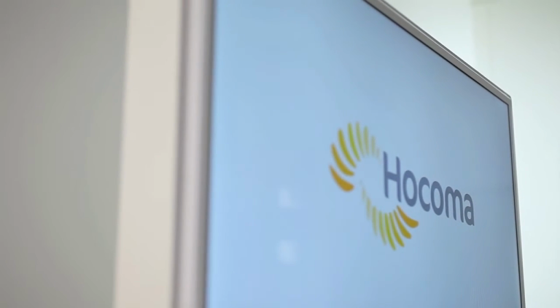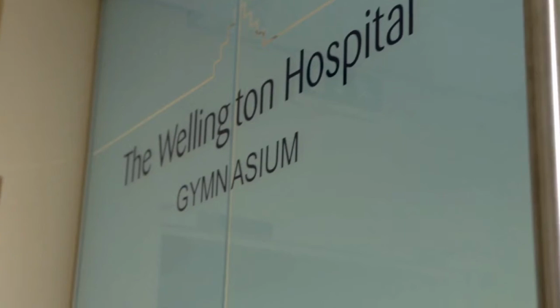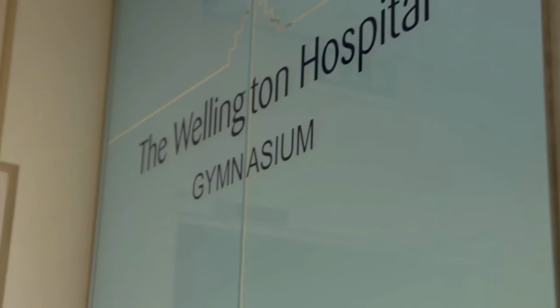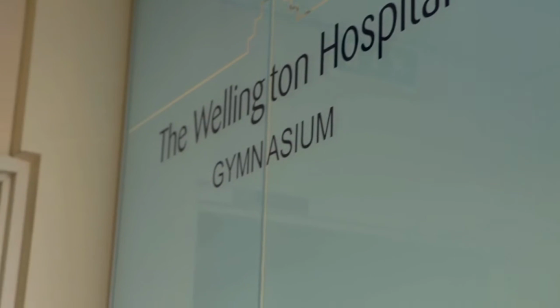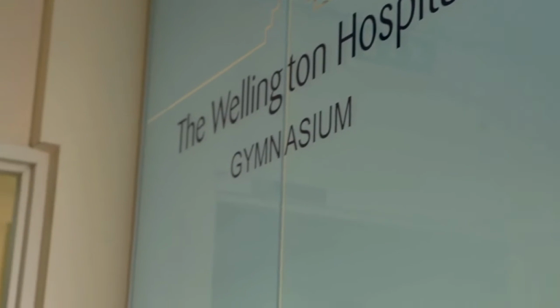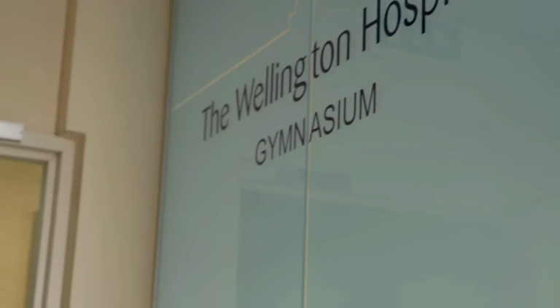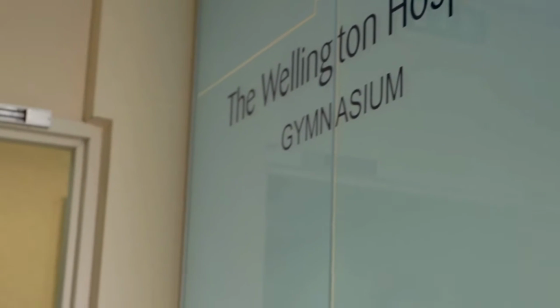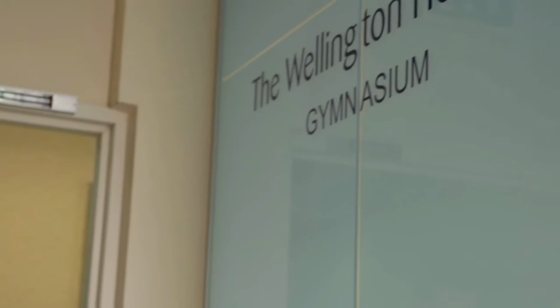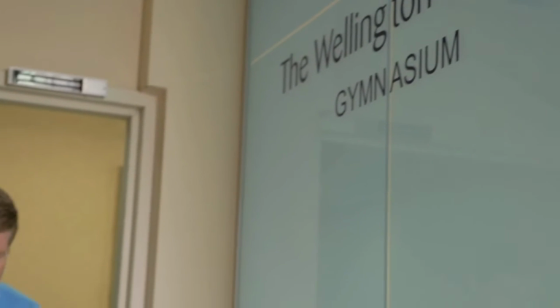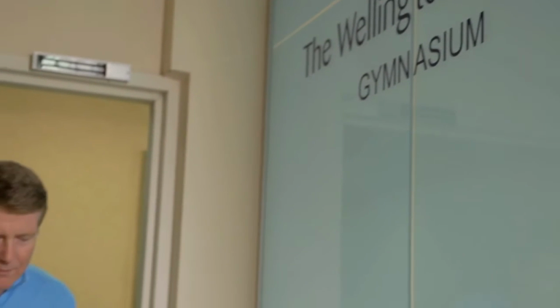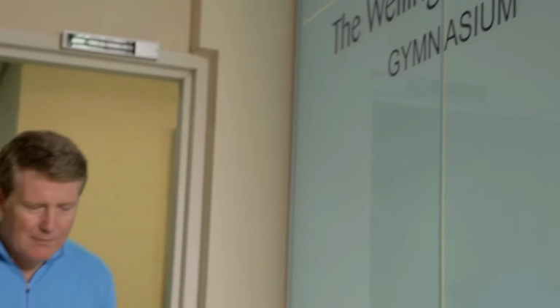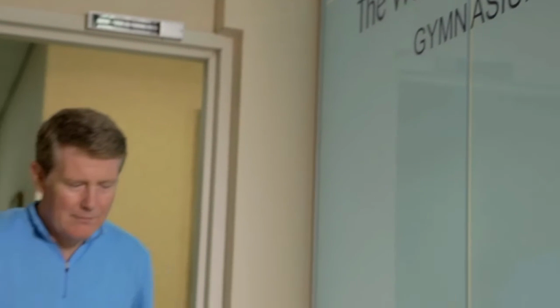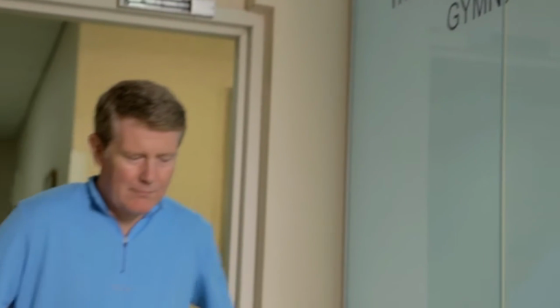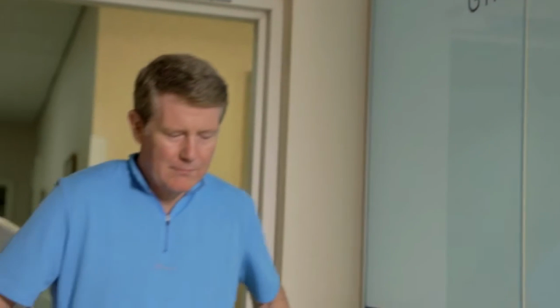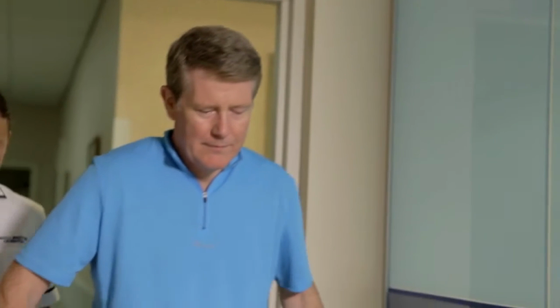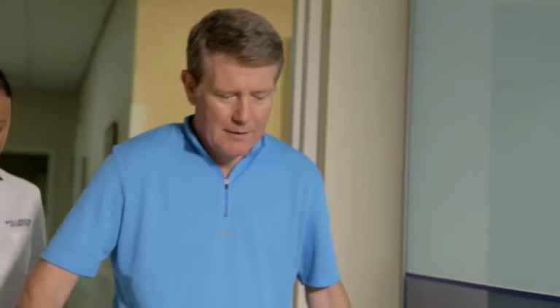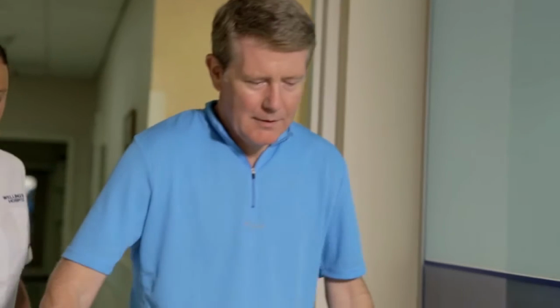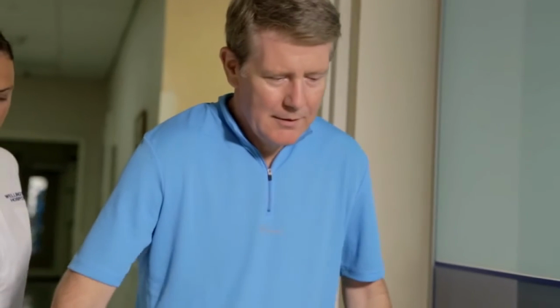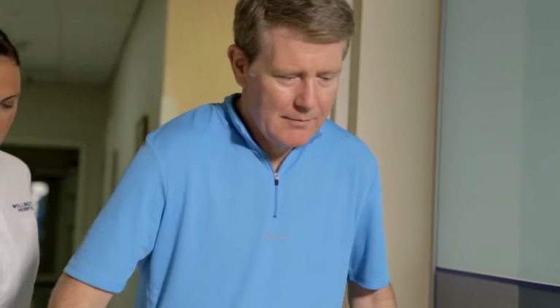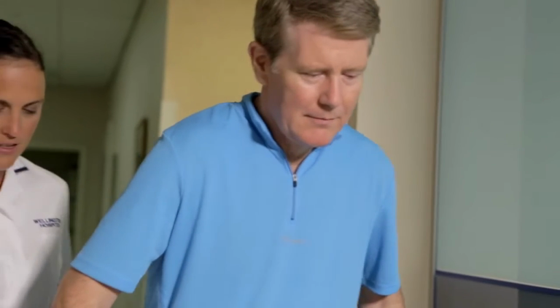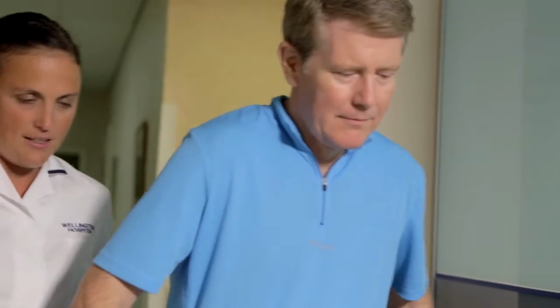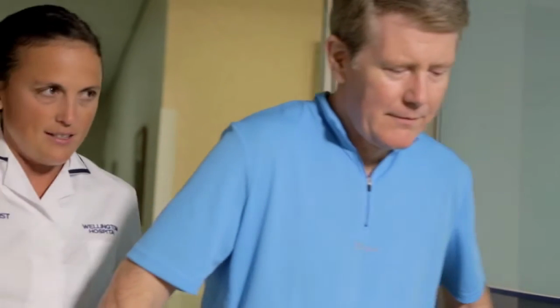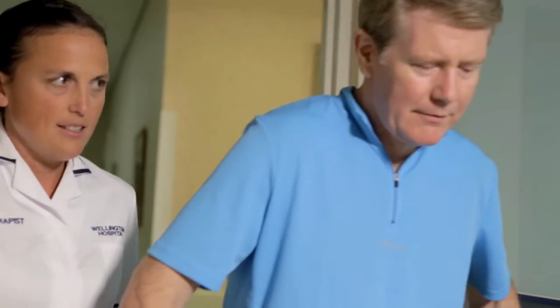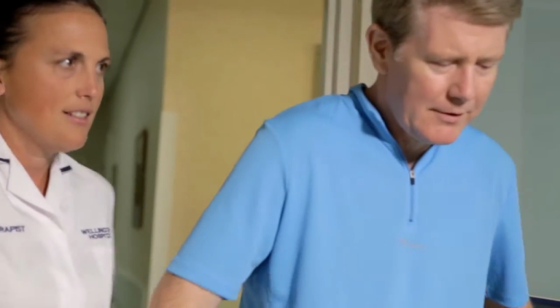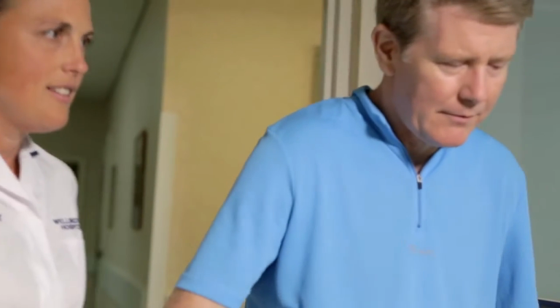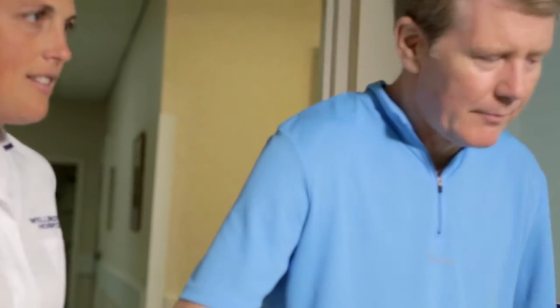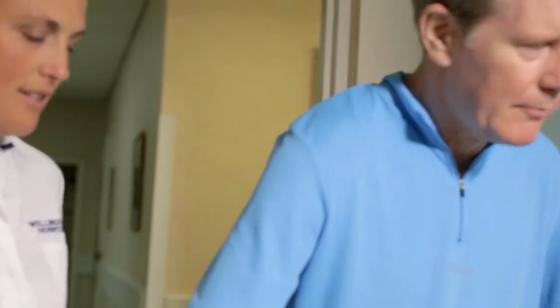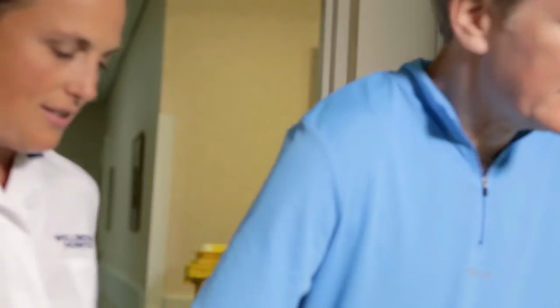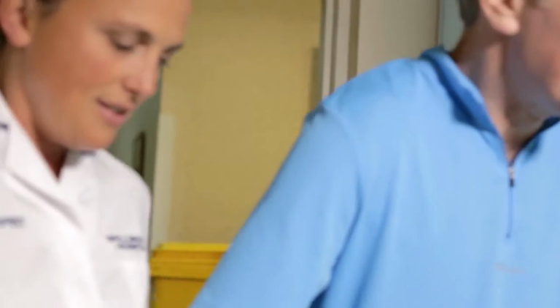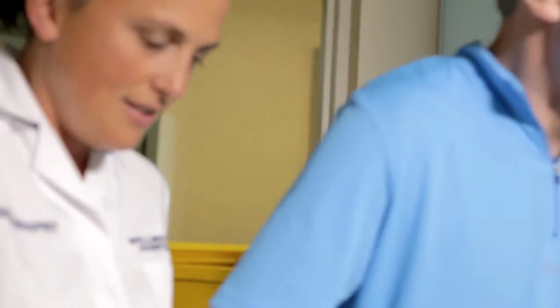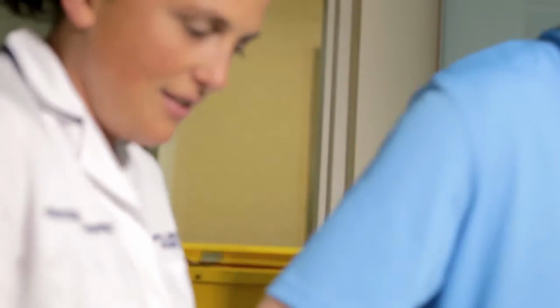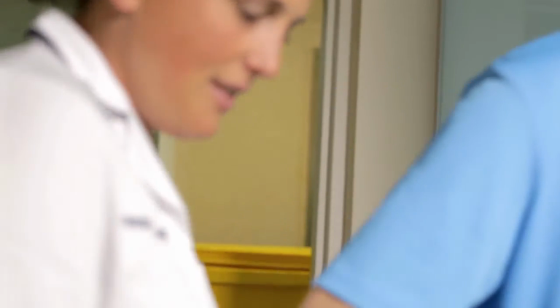My name is Tamsin Reid and I work as a physio here. I've been working here for about eight years and I work a lot with the Locomat.